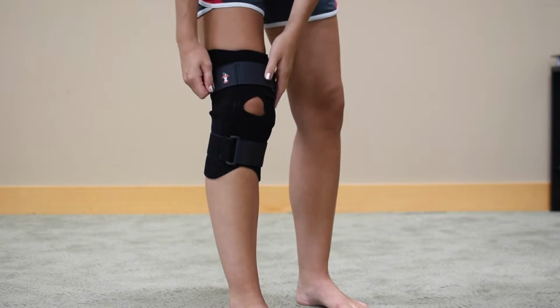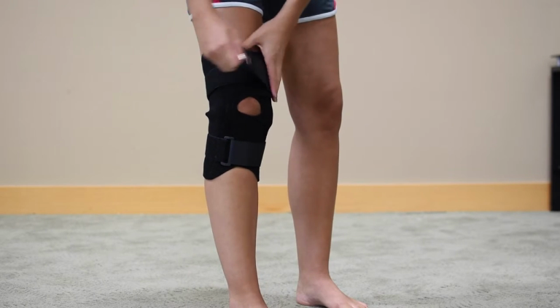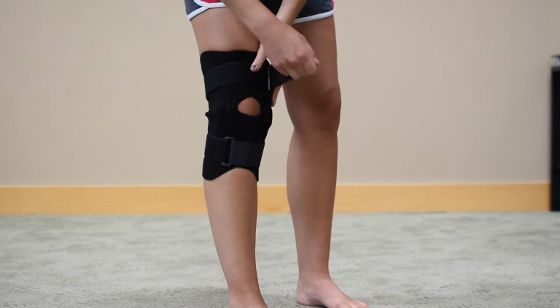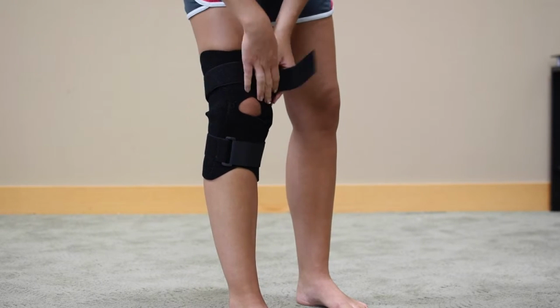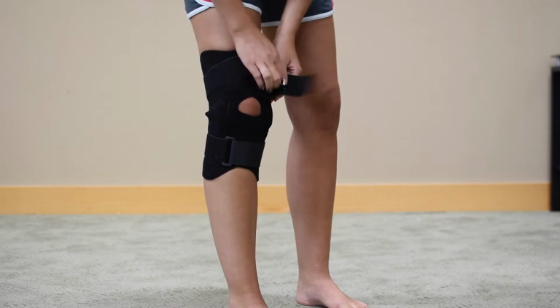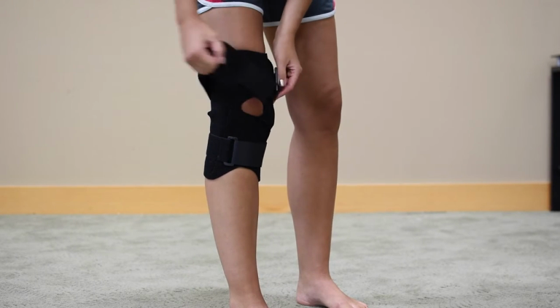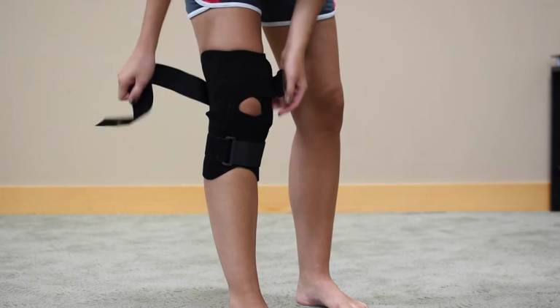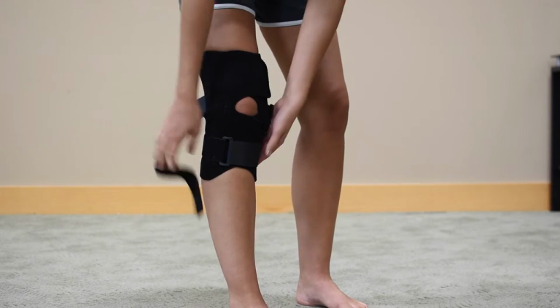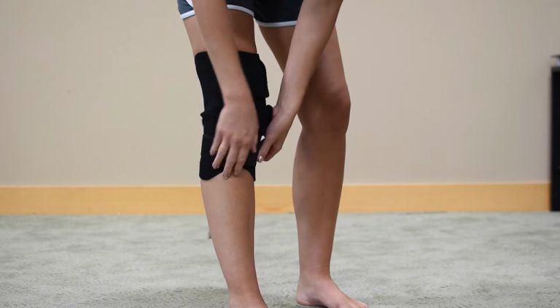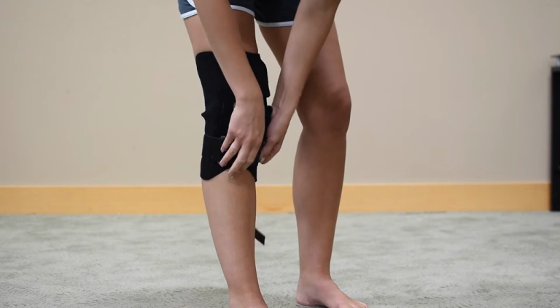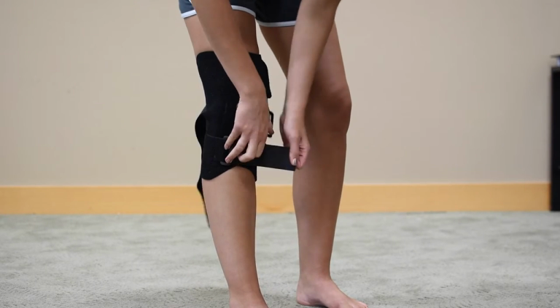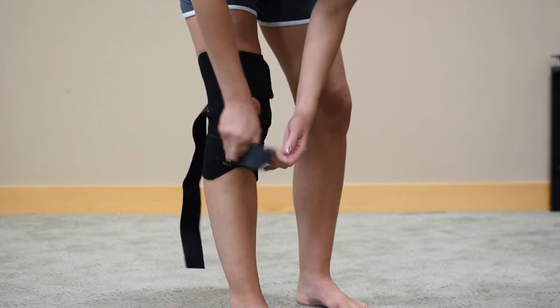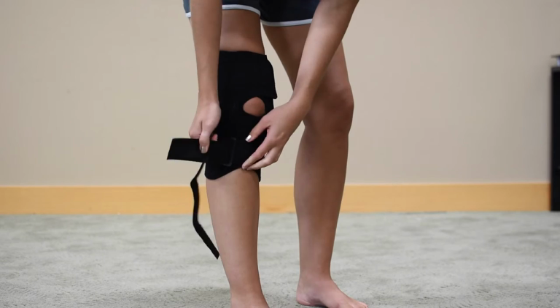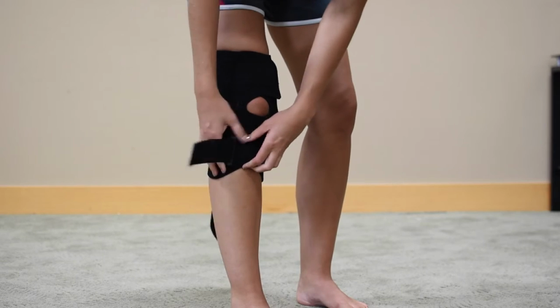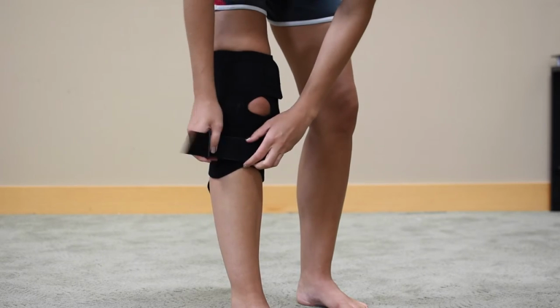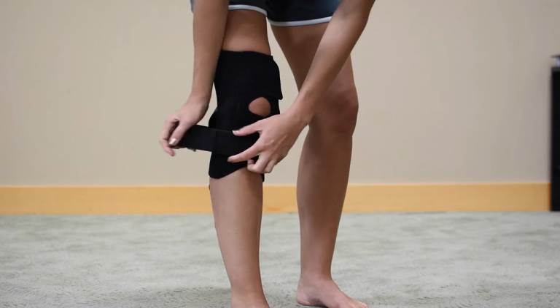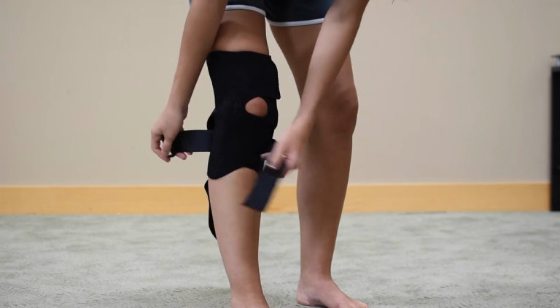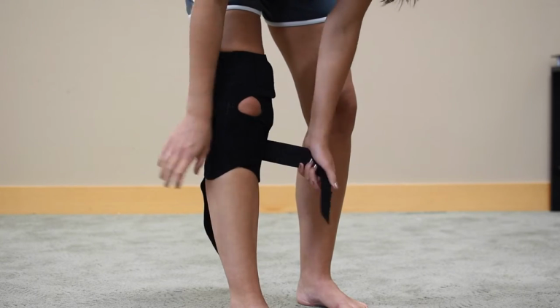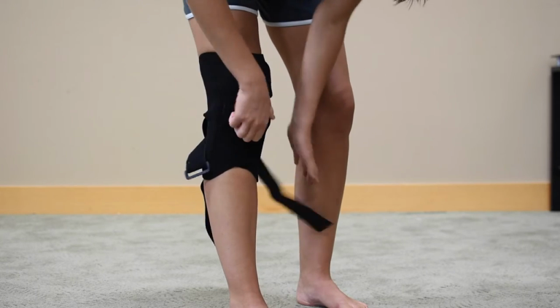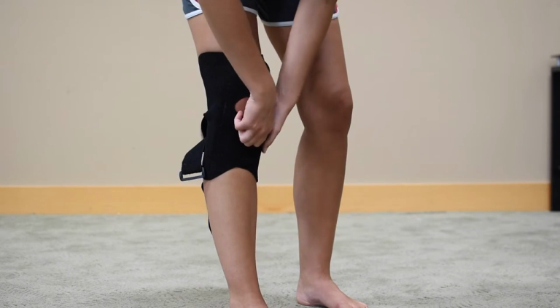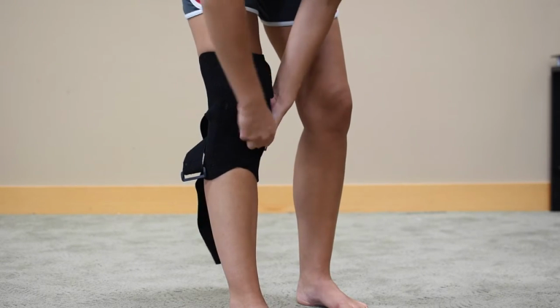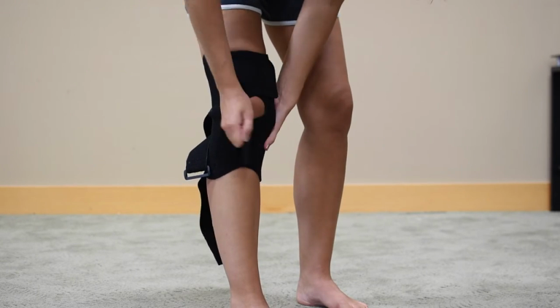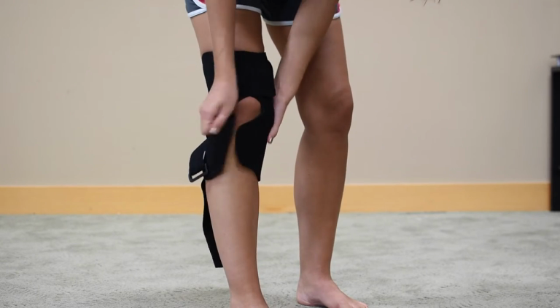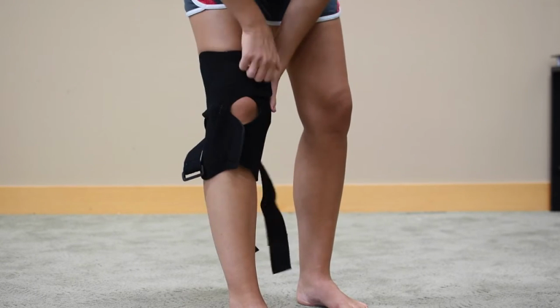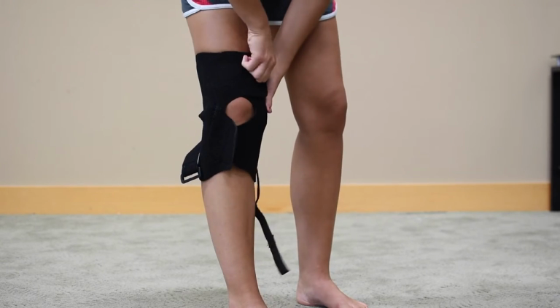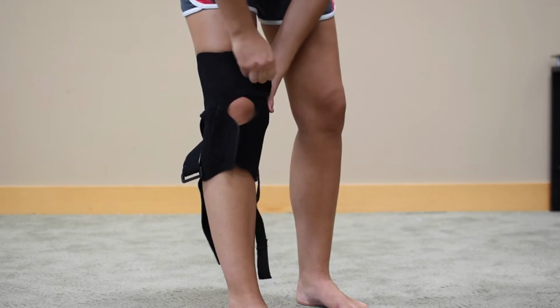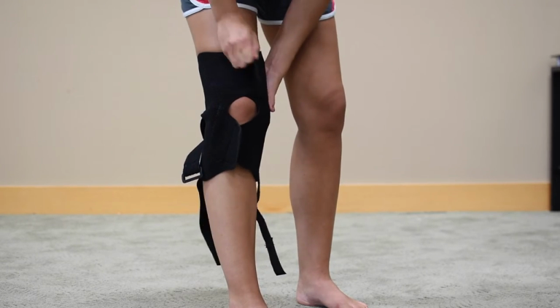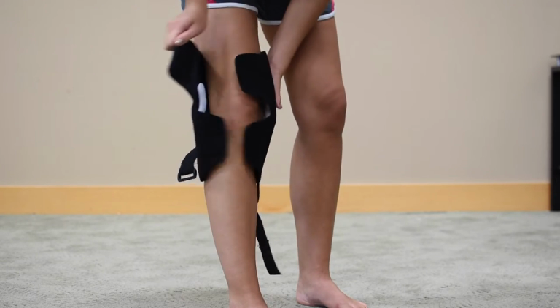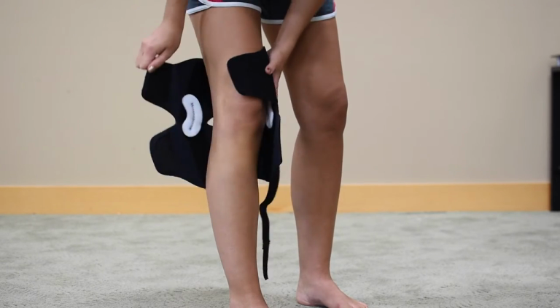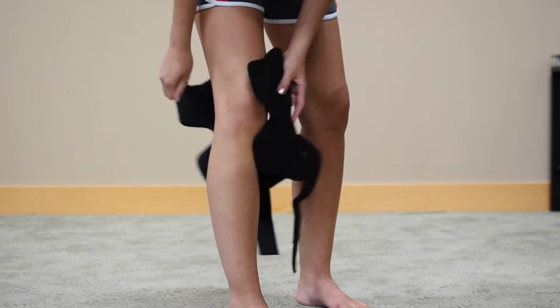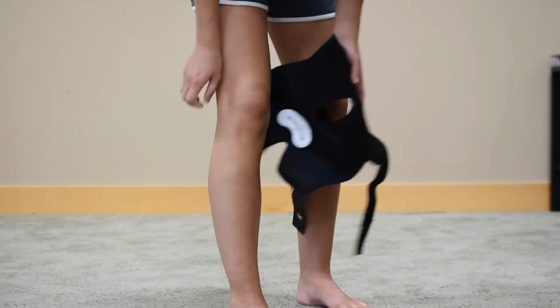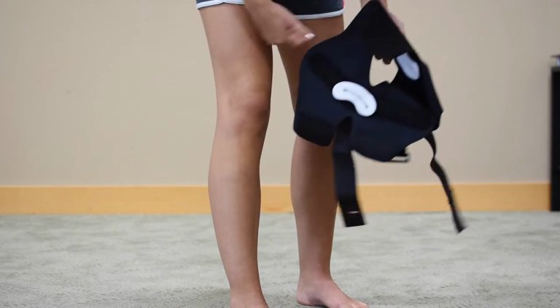It has an open patella with a removable buttress pad to aid in positioning. It is also bilateral and available in several sizes.